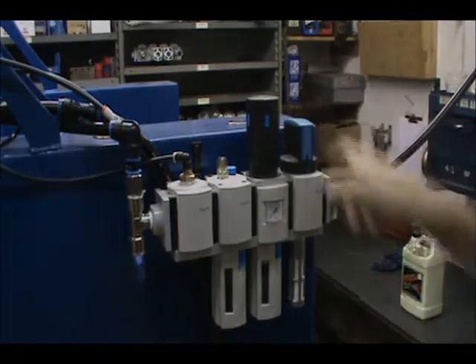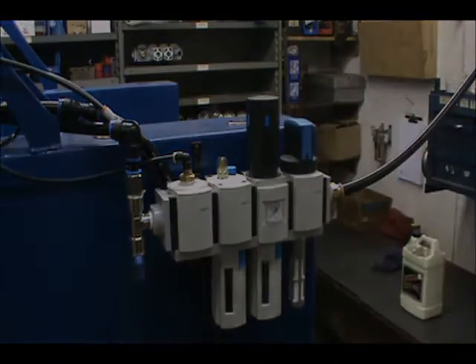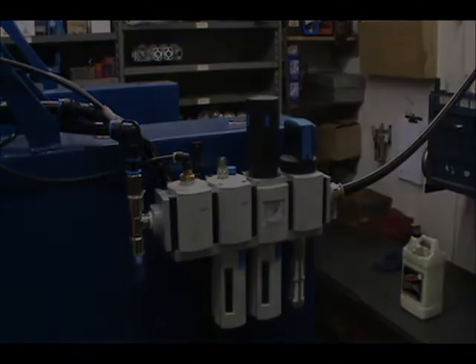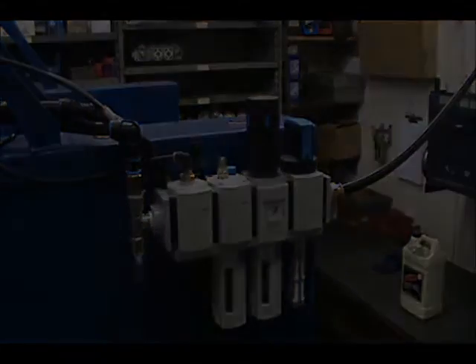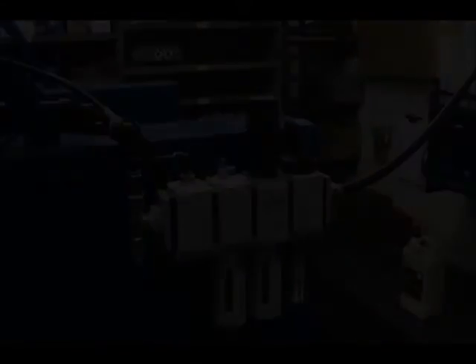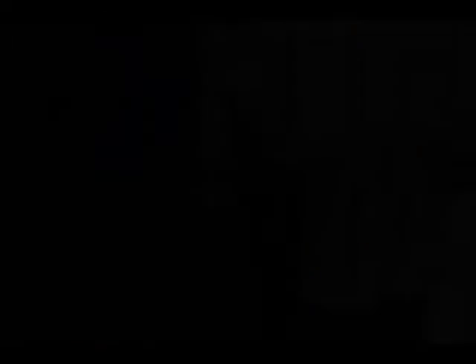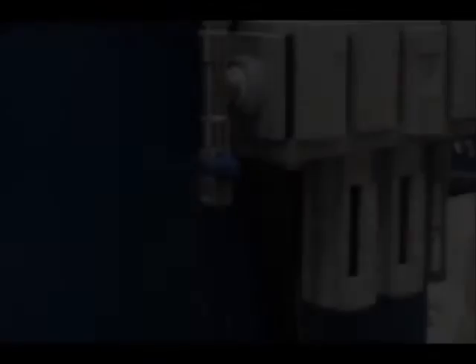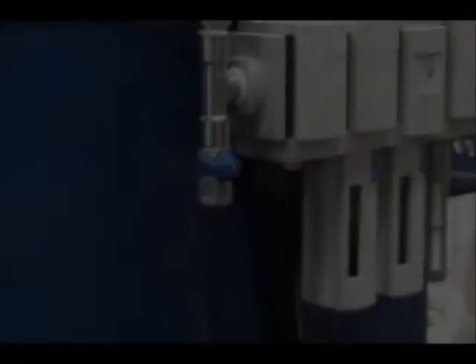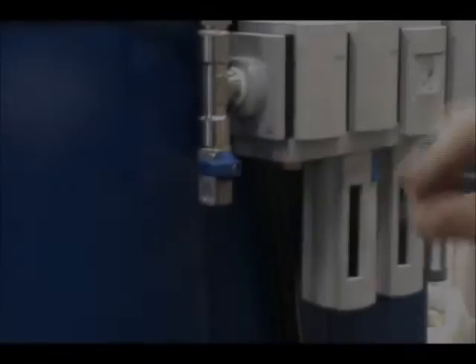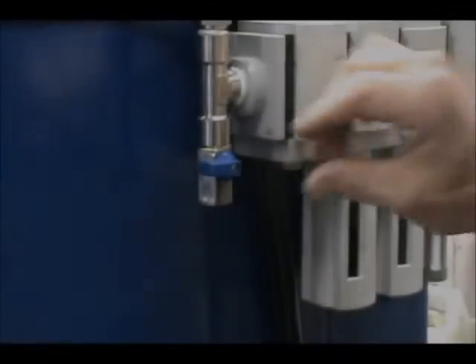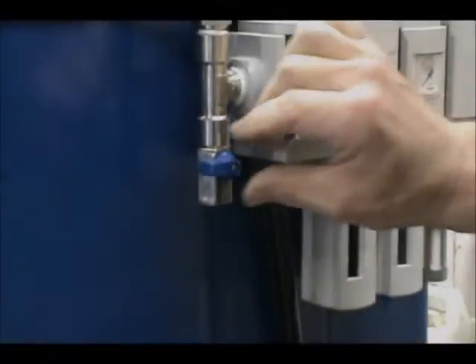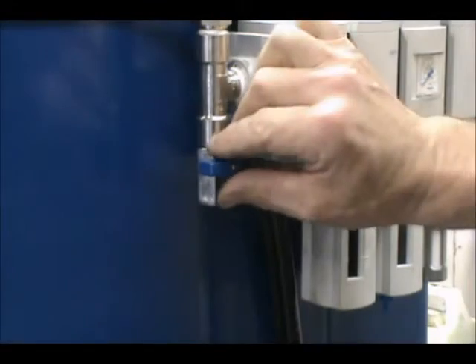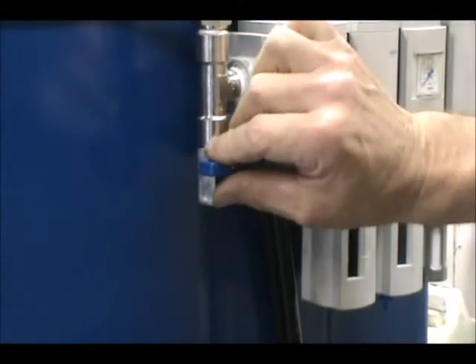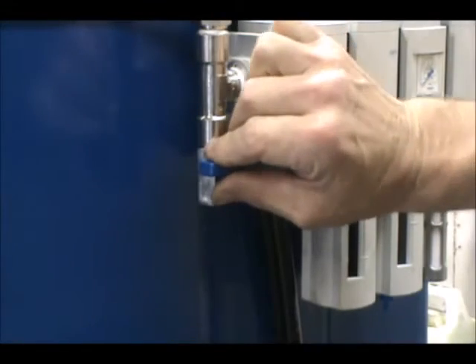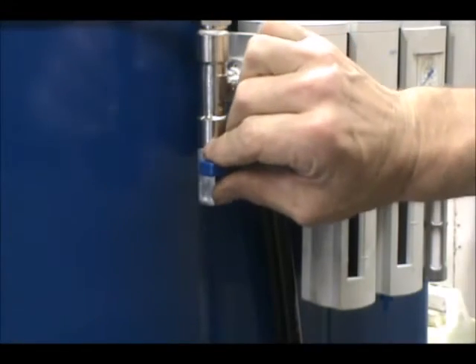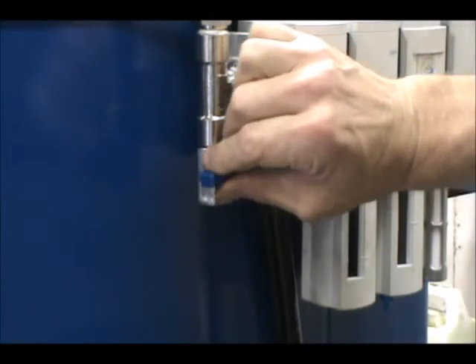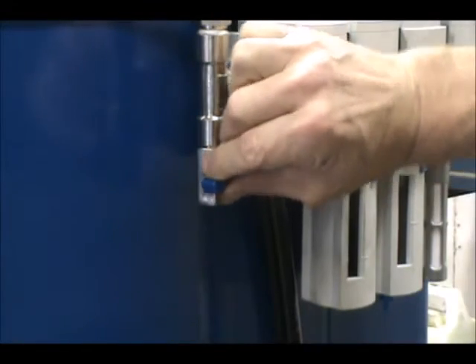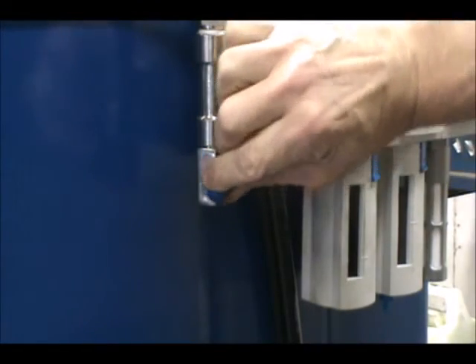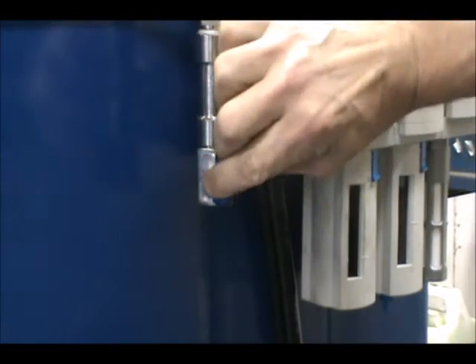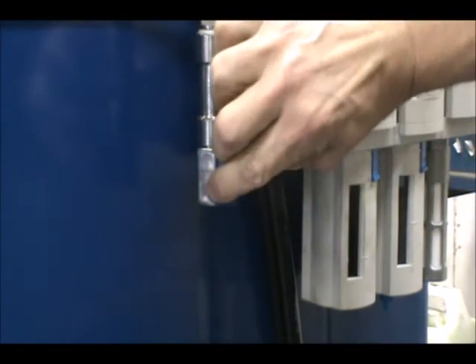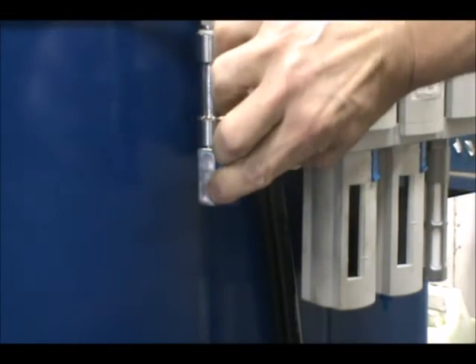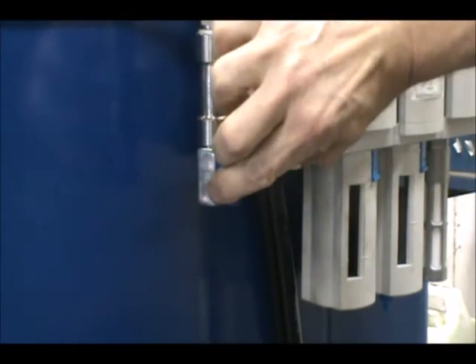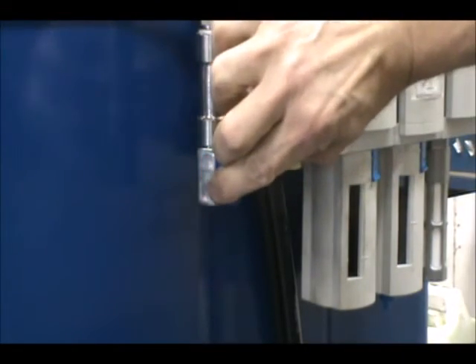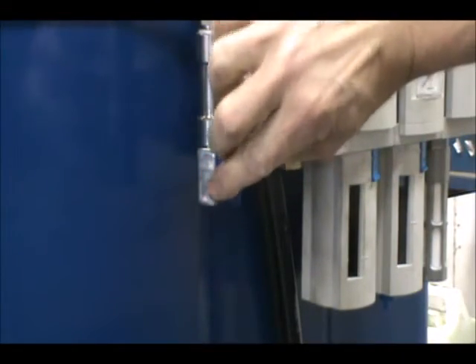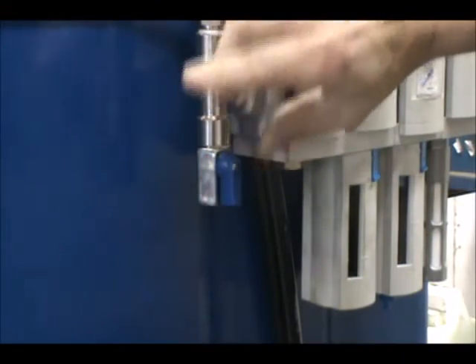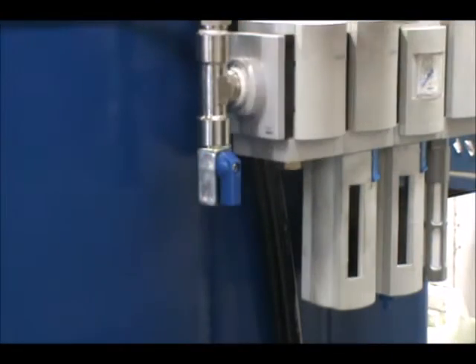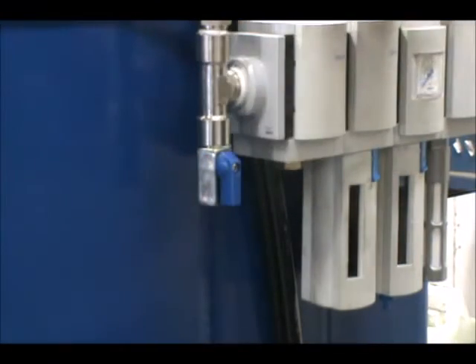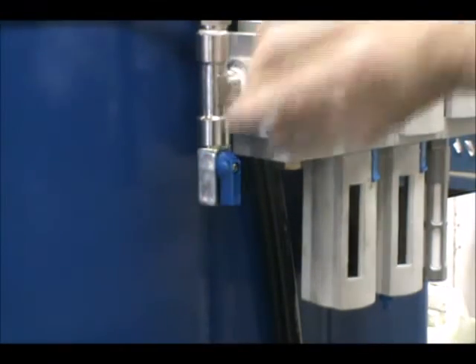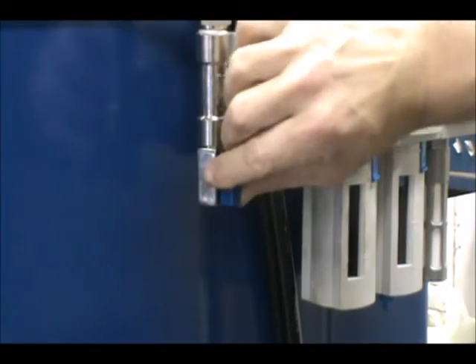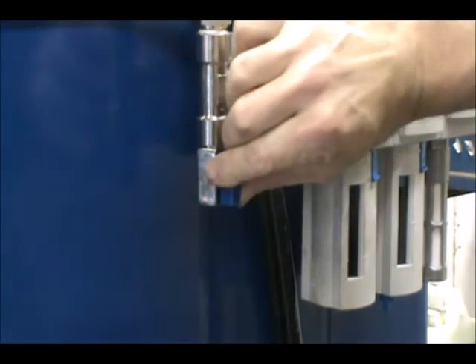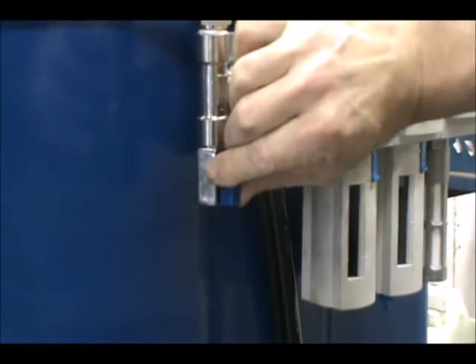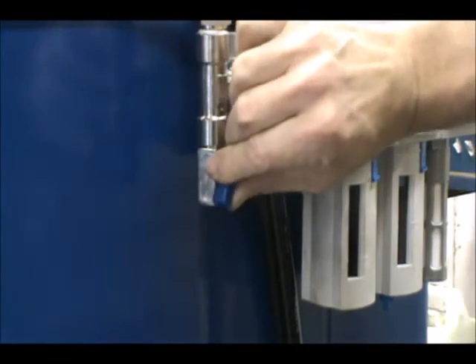To bleed the air out of the hammer, as well as the FRL, you must also open the bleeder valve located at the far left of the FRL.